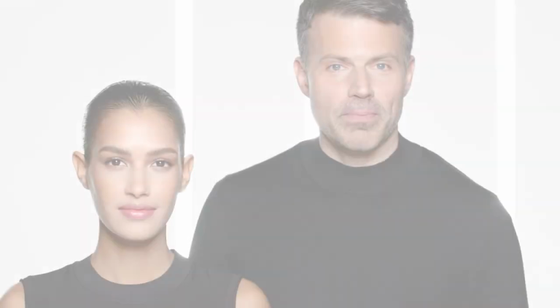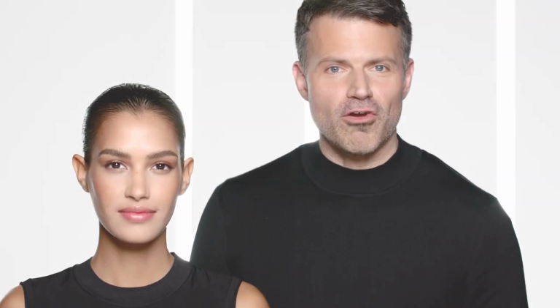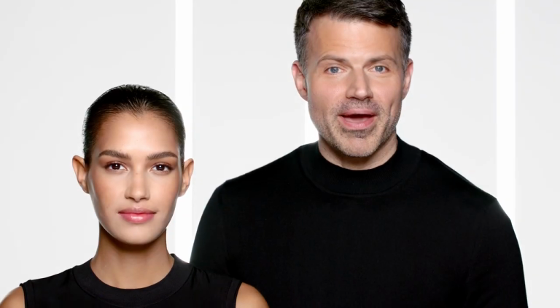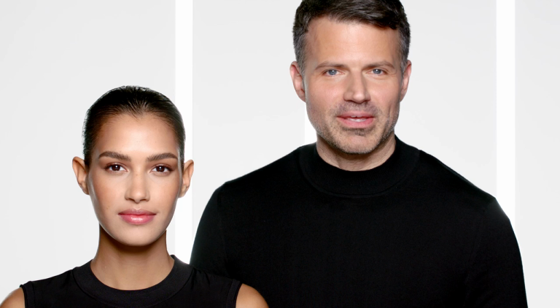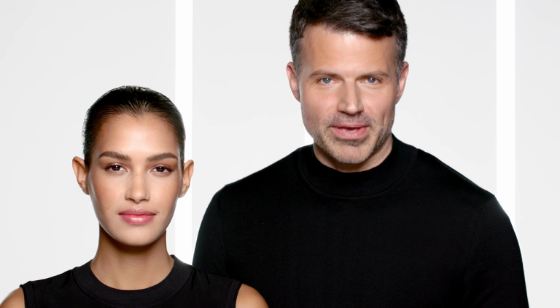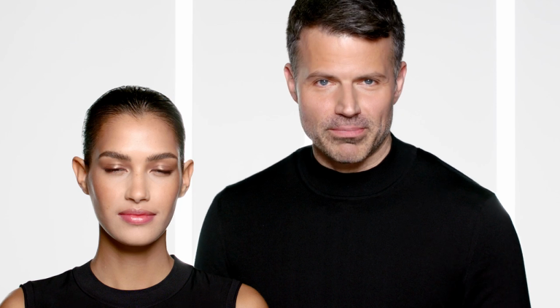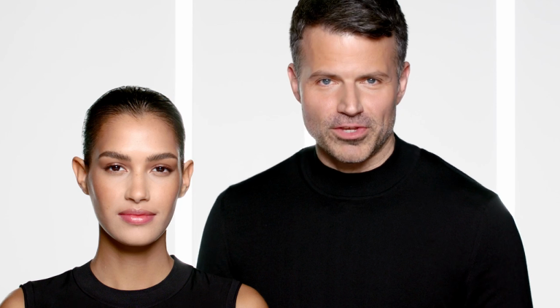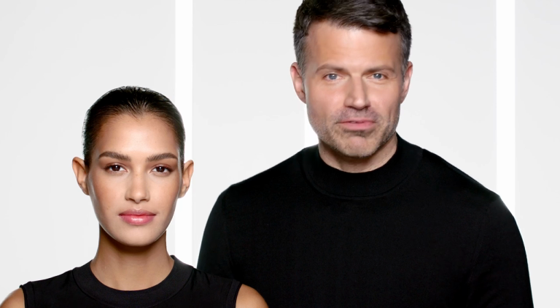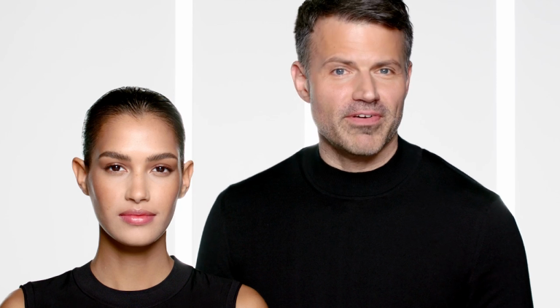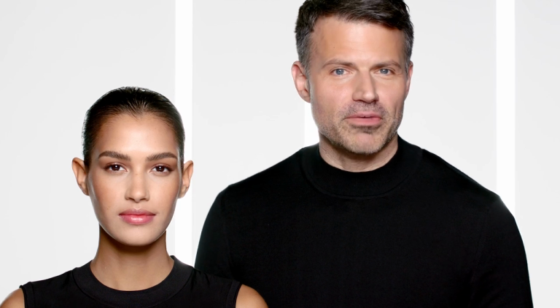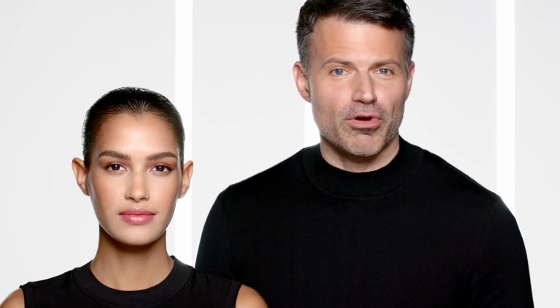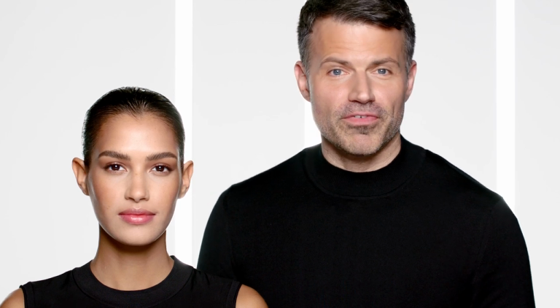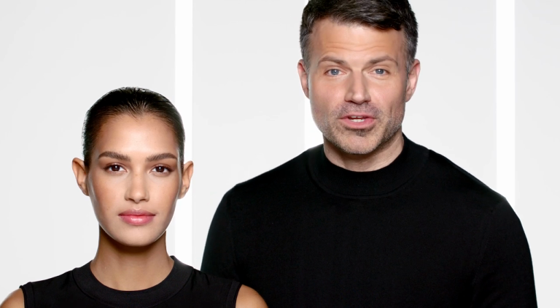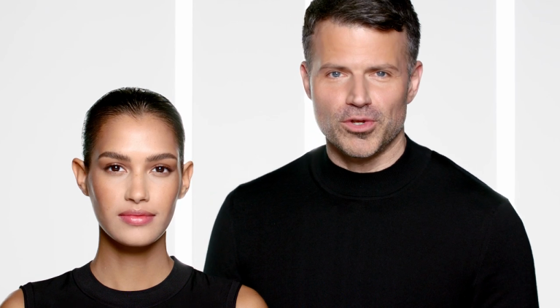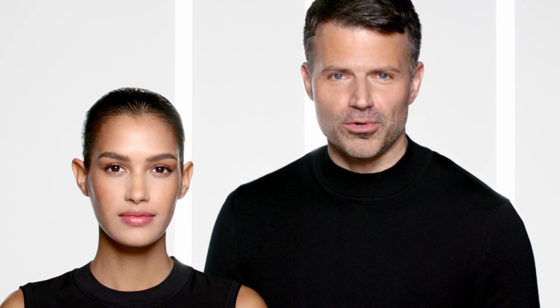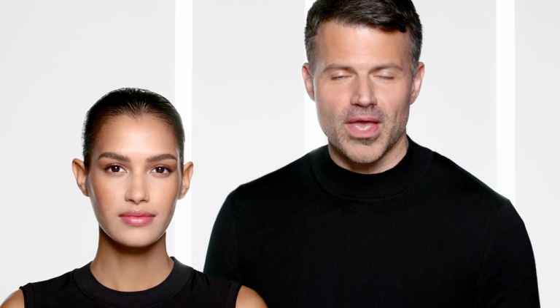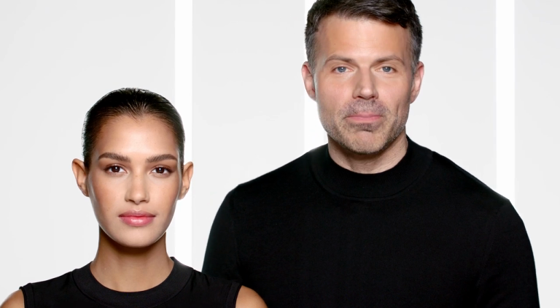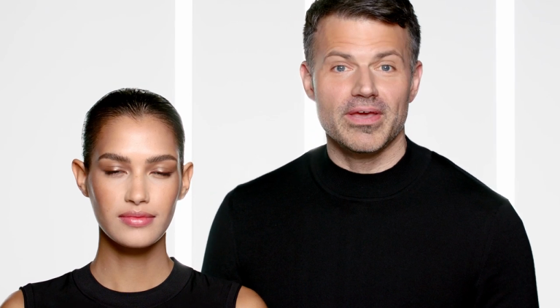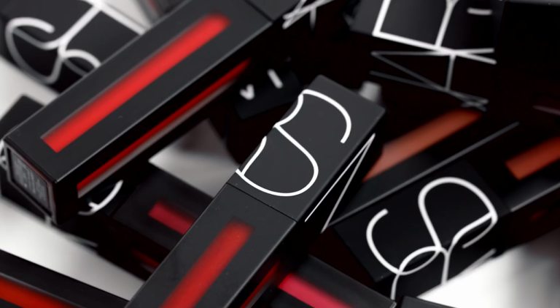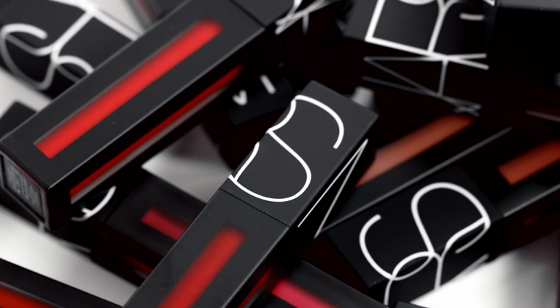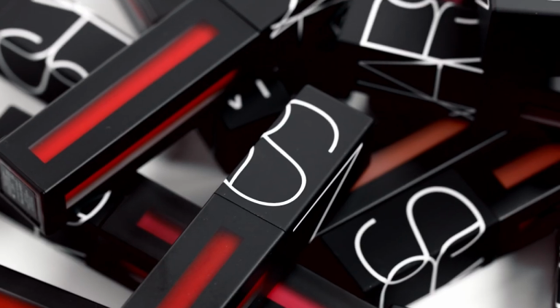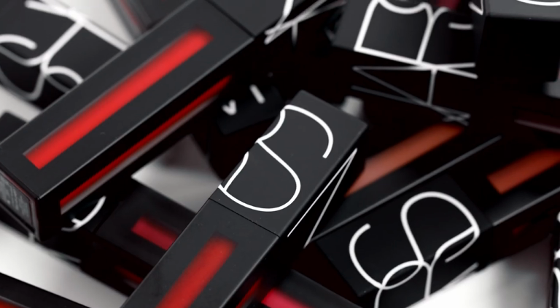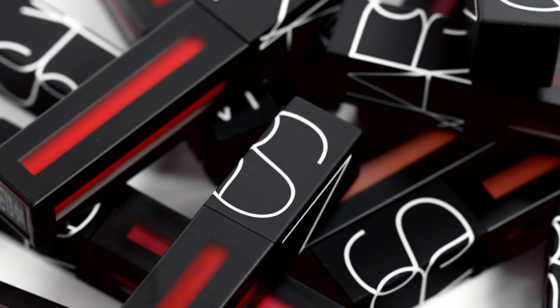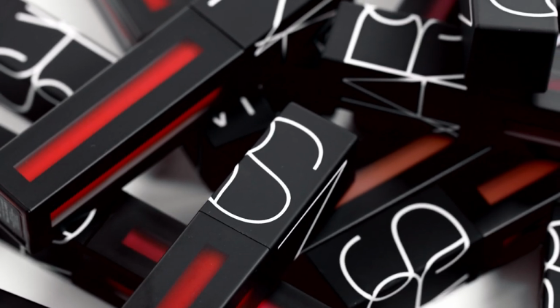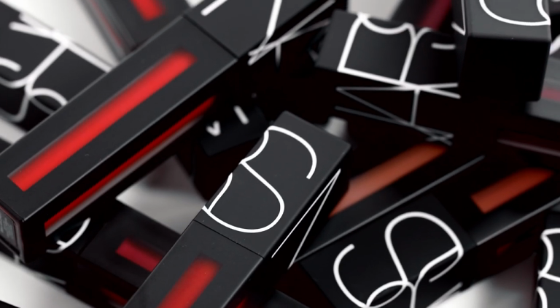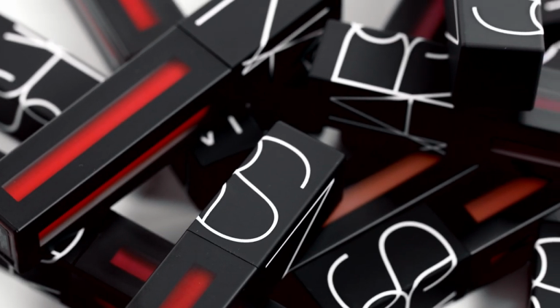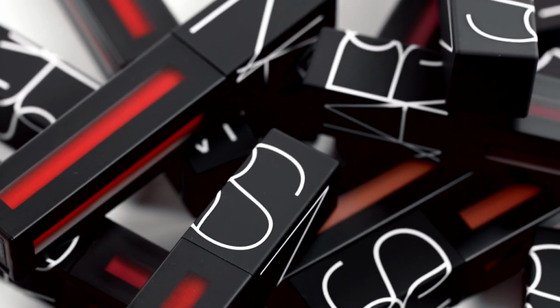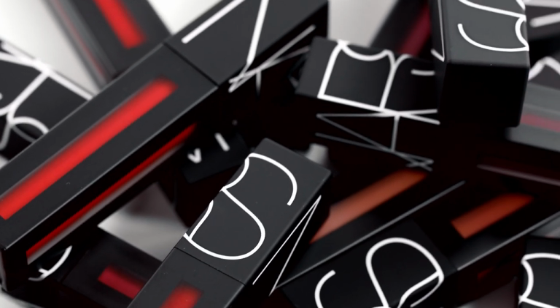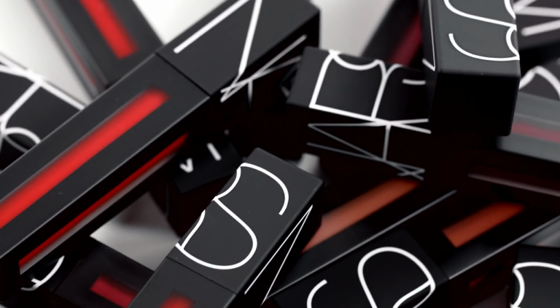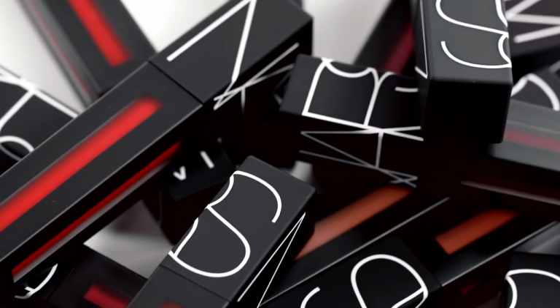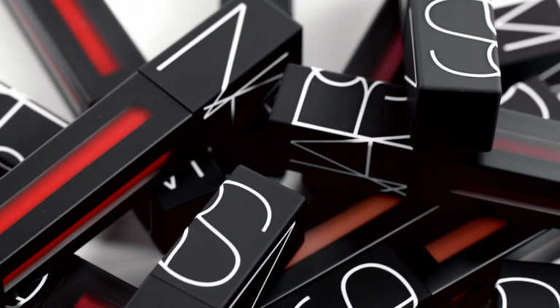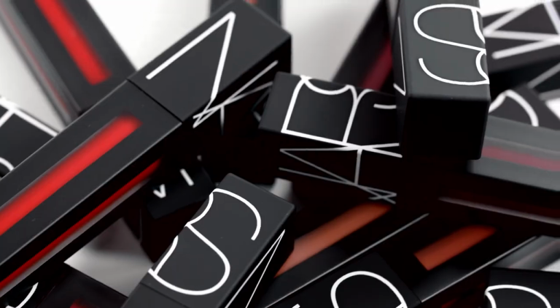With Power Matte Lip Pigment you can find the perfect nude, pink, red, or berry for any skin tone.